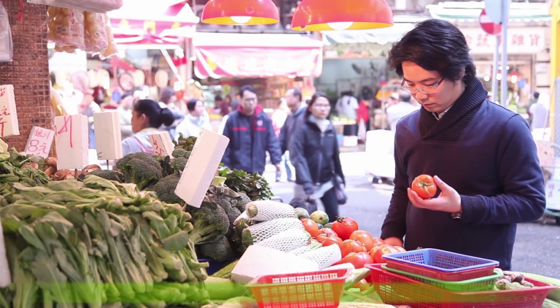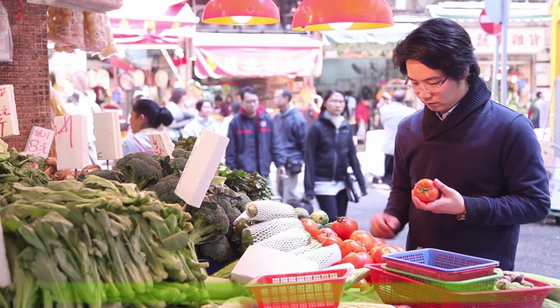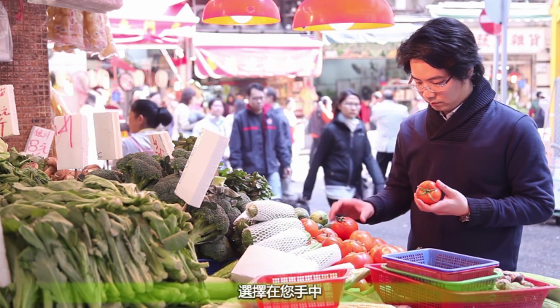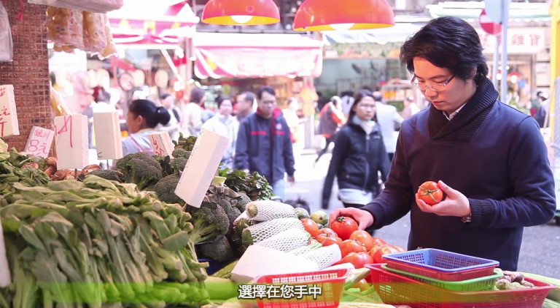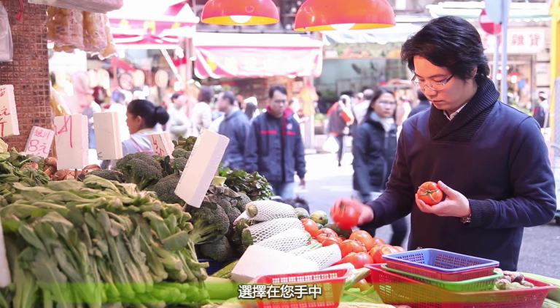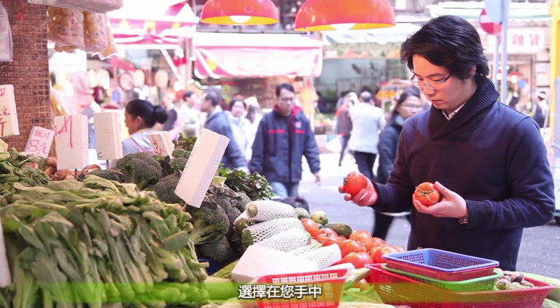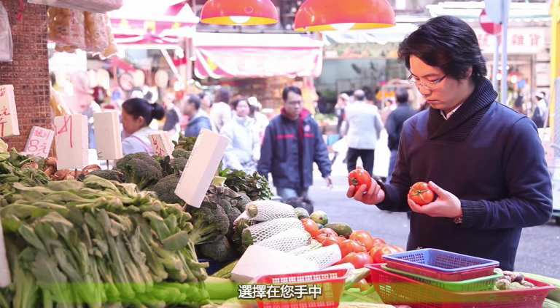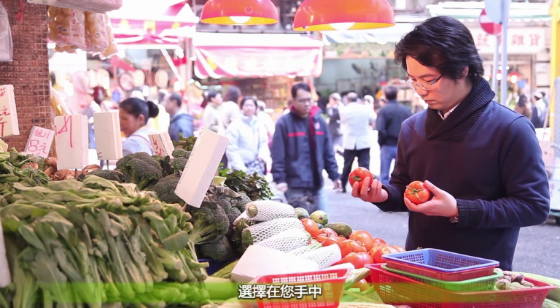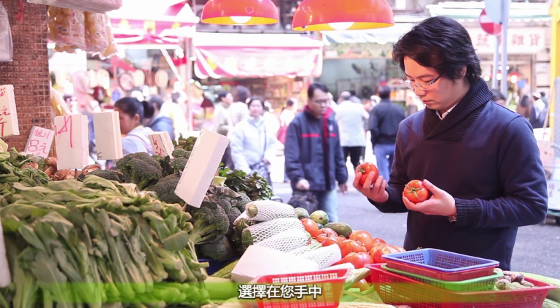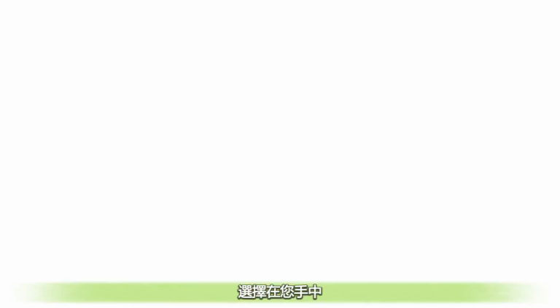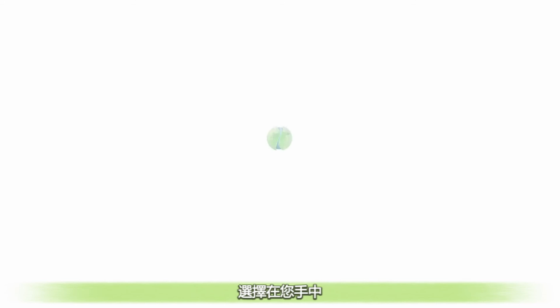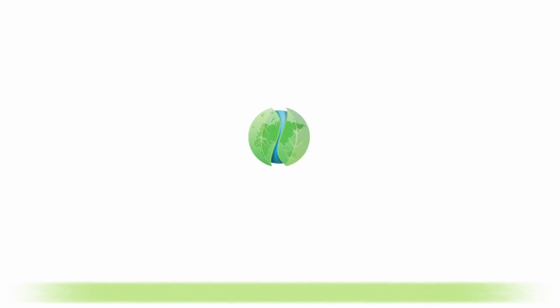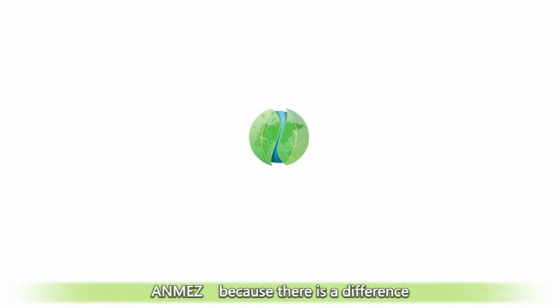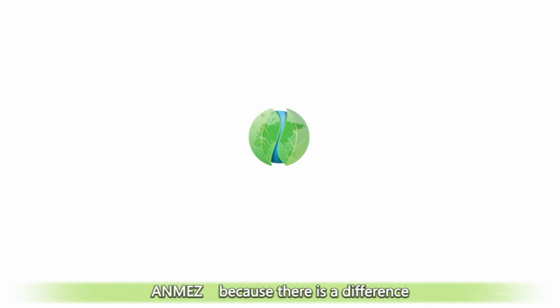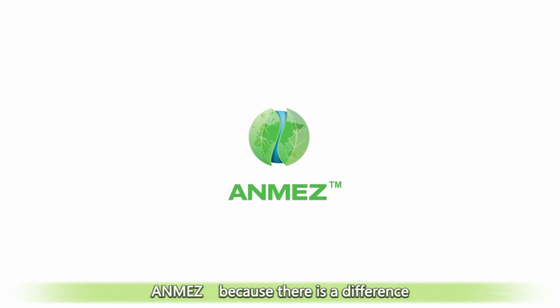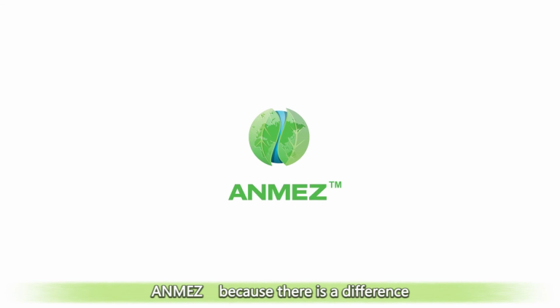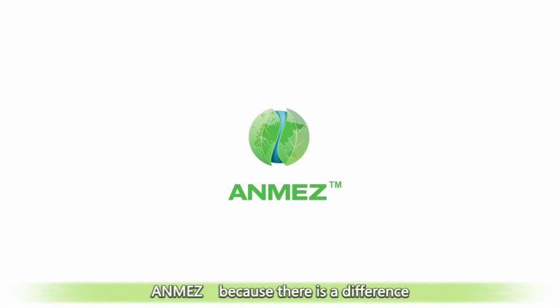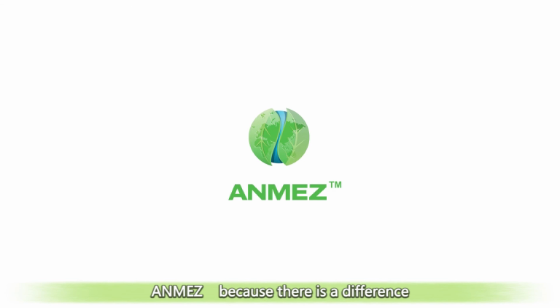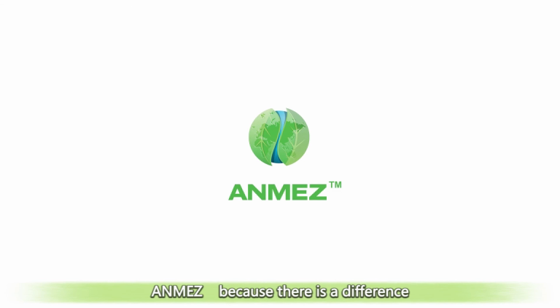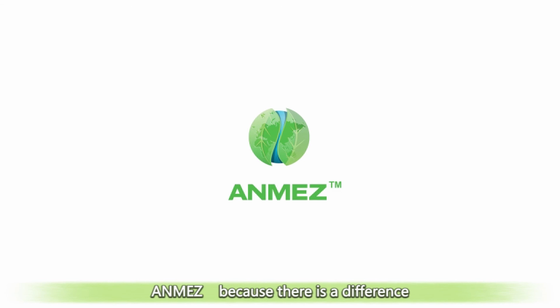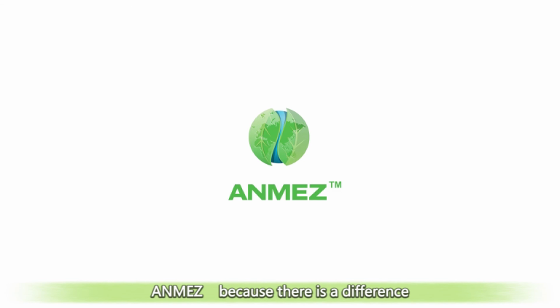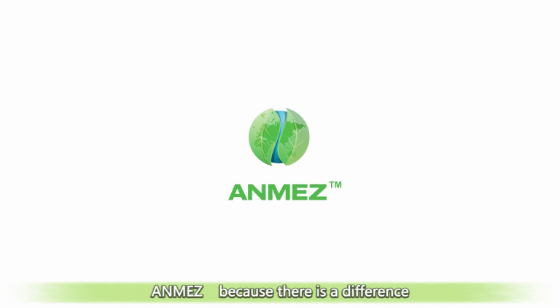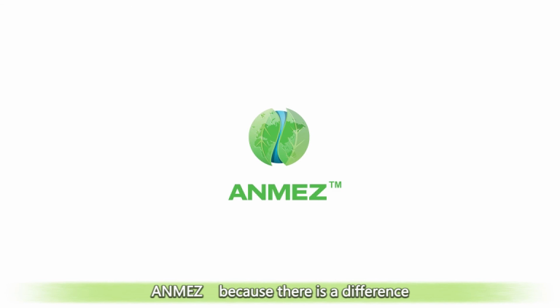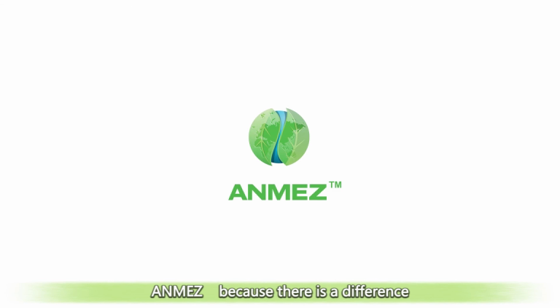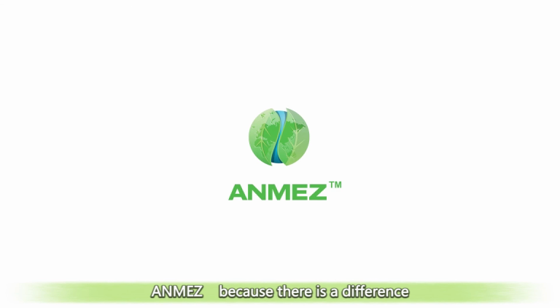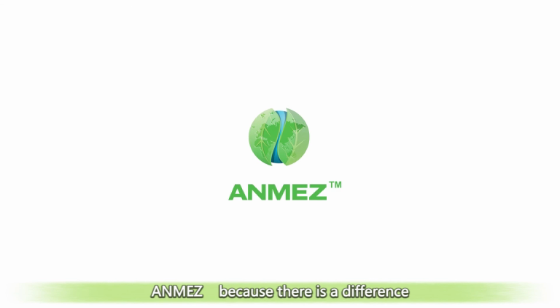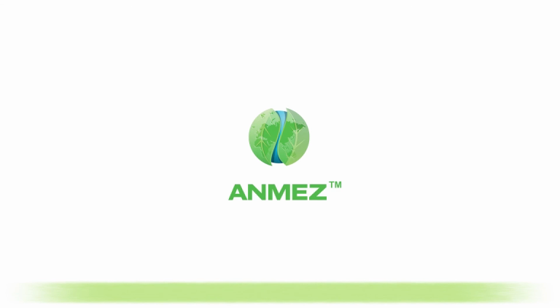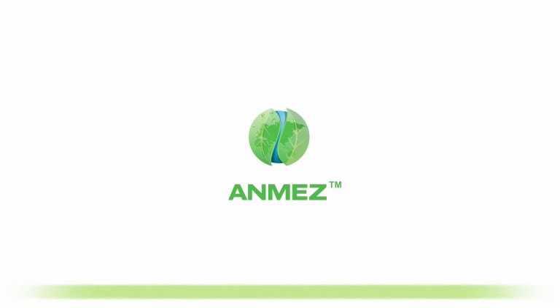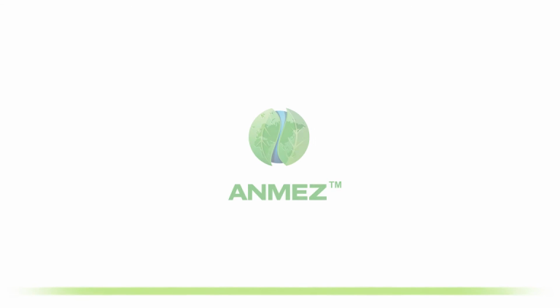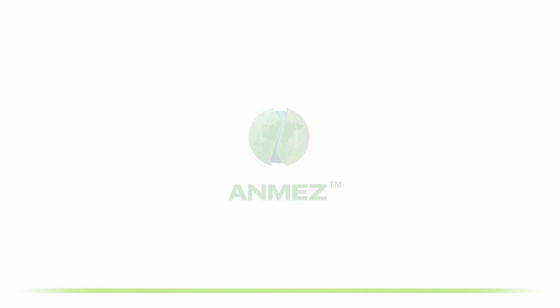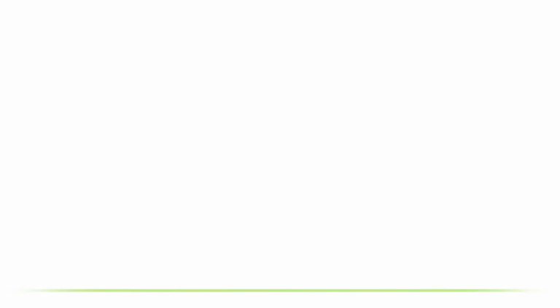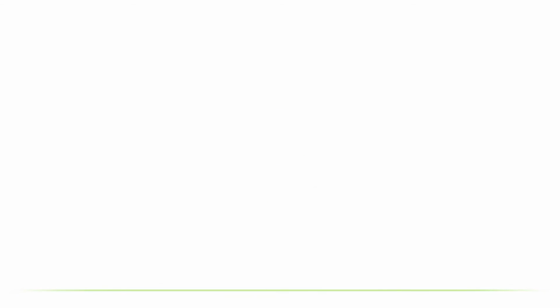The choice is yours. Anmez — because there is a difference.